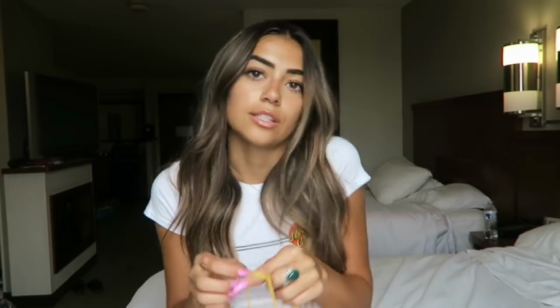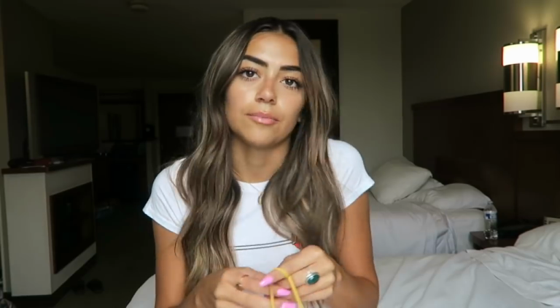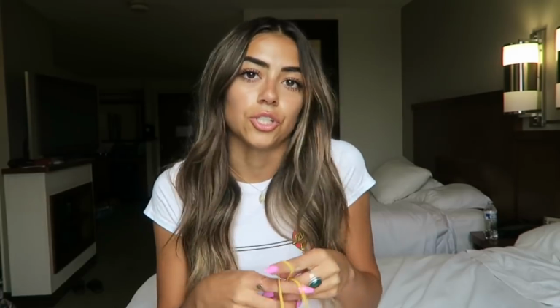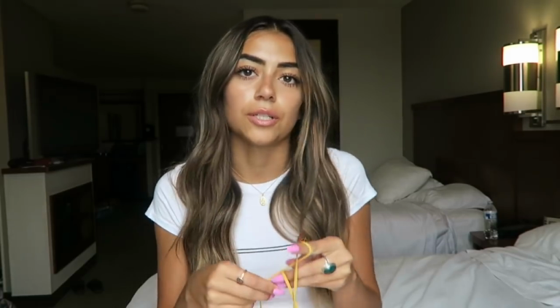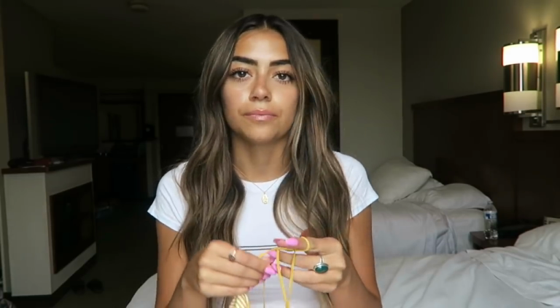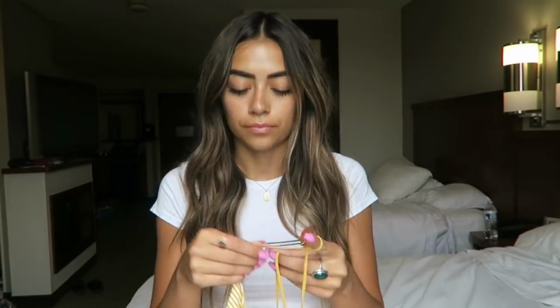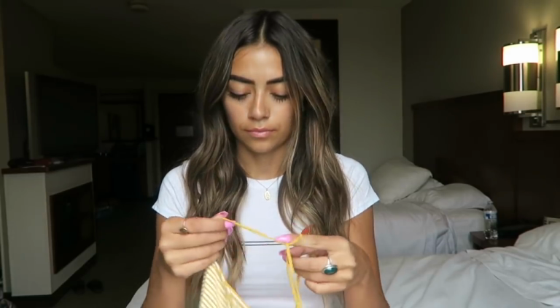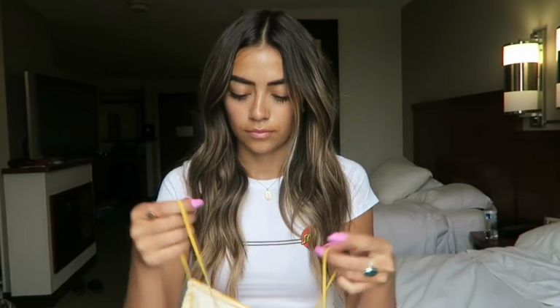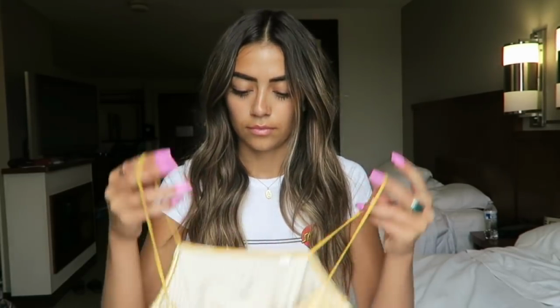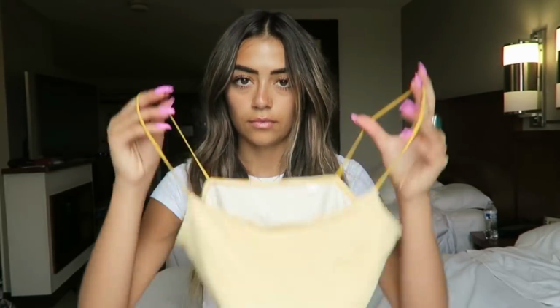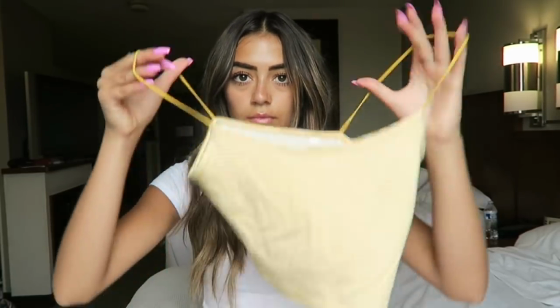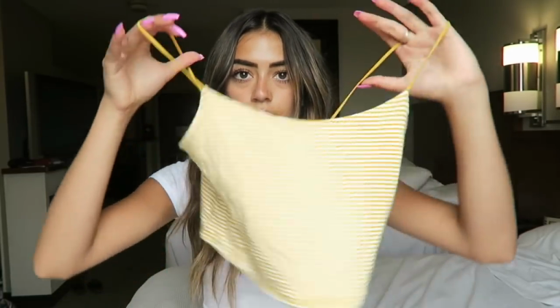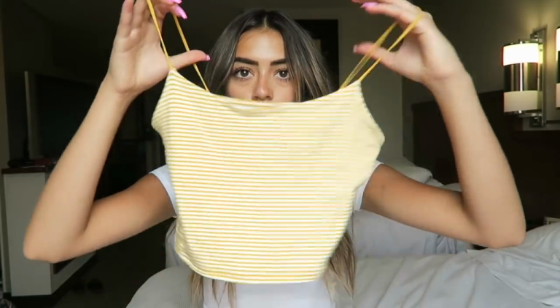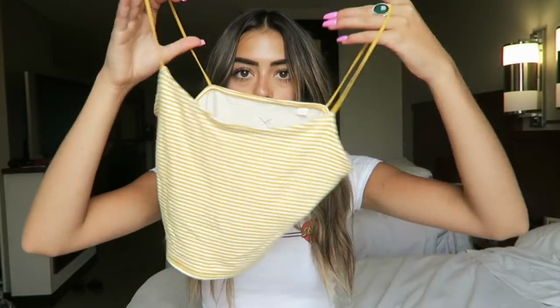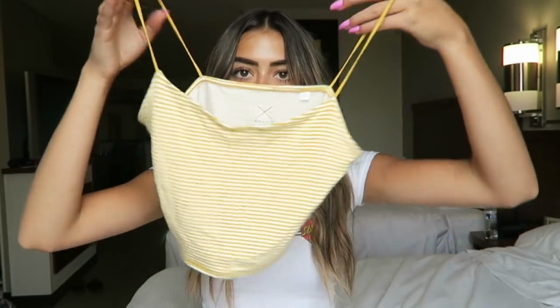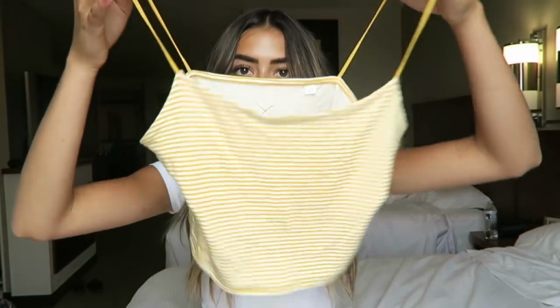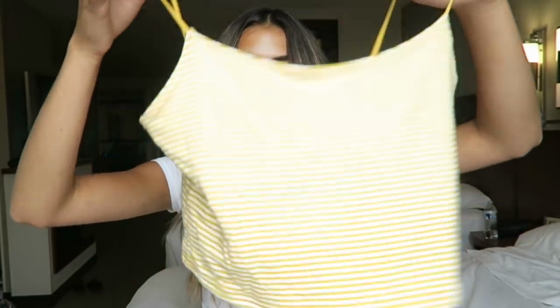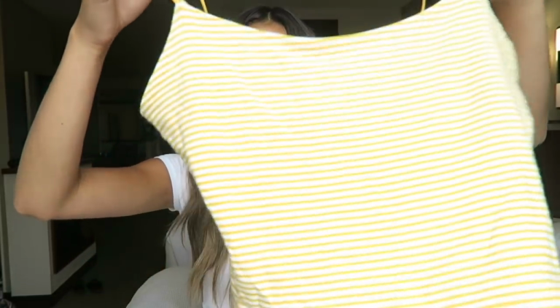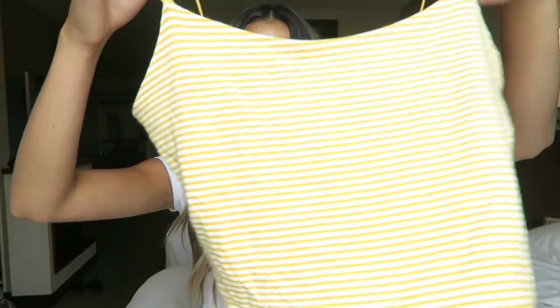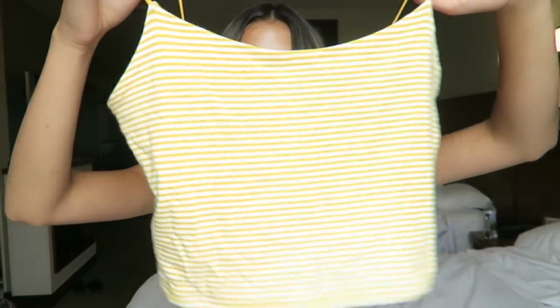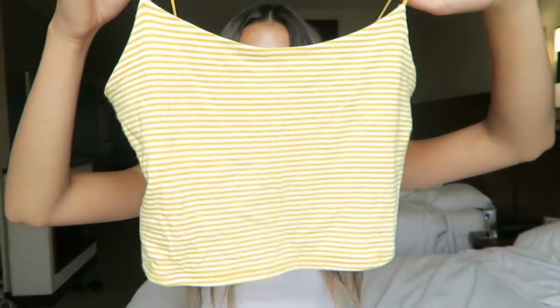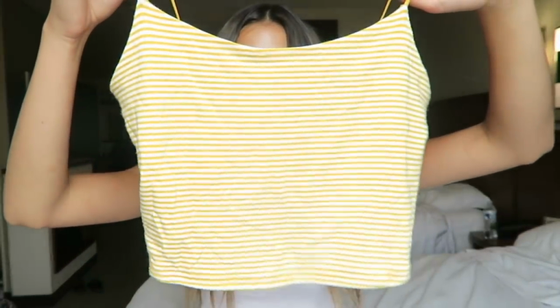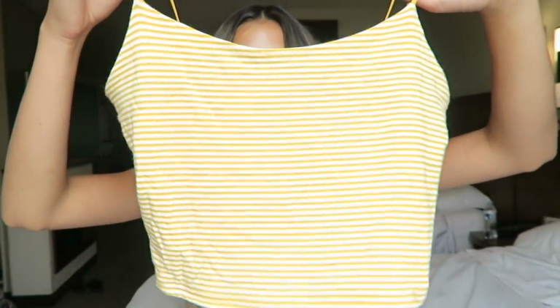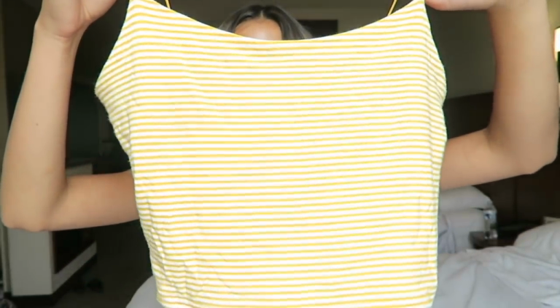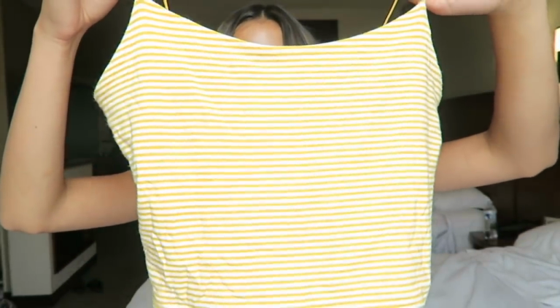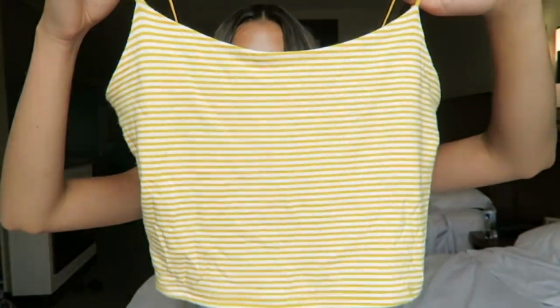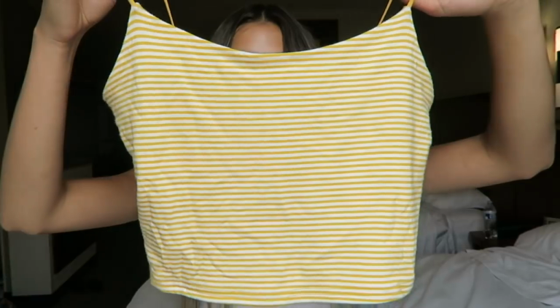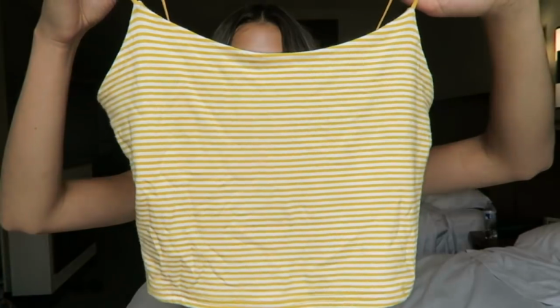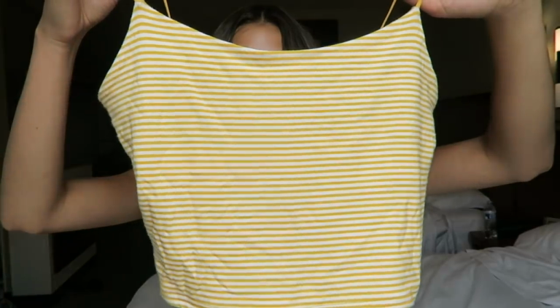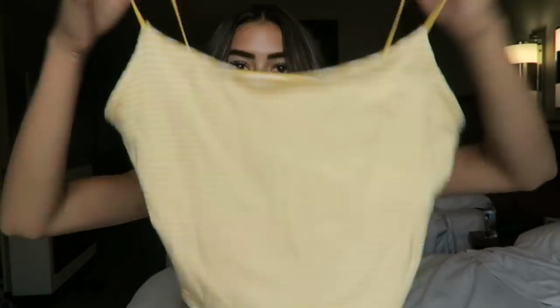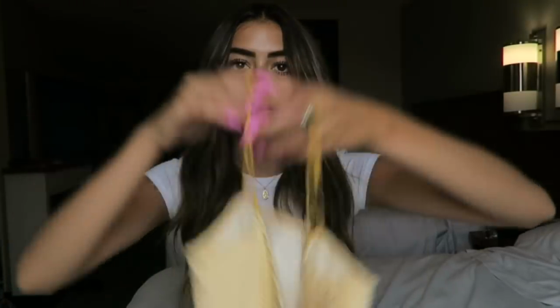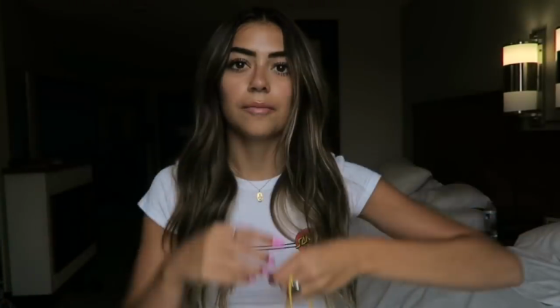It's really cute and perfect for the summer. And then I have this yellow striped one — it's the same shirt. This is the one that I posted the other day.